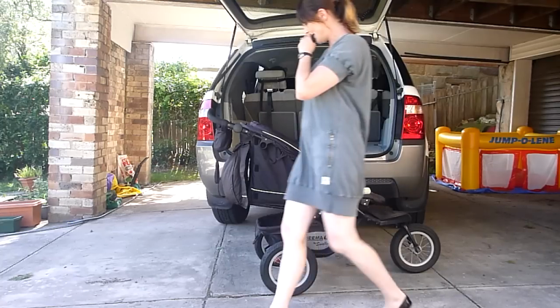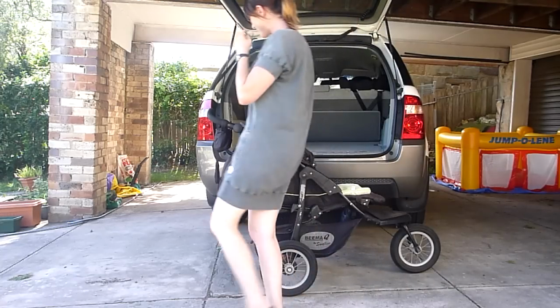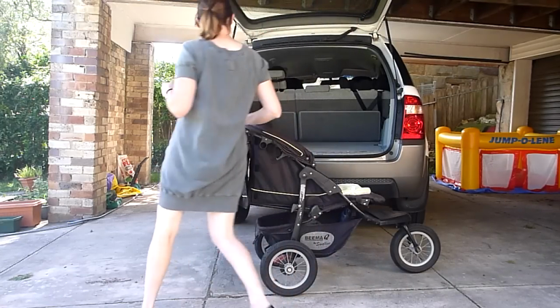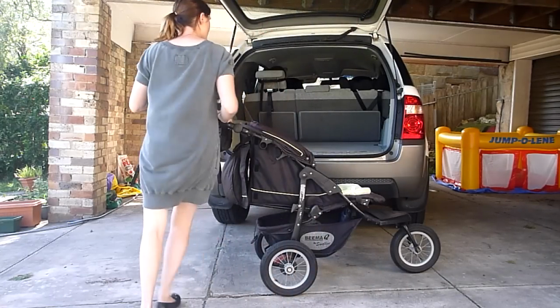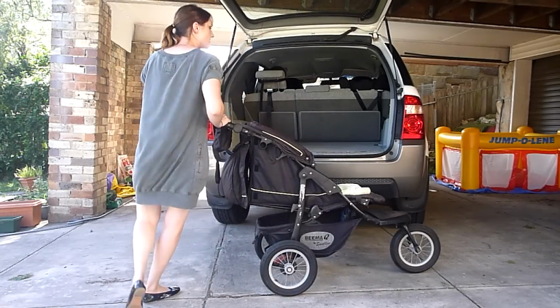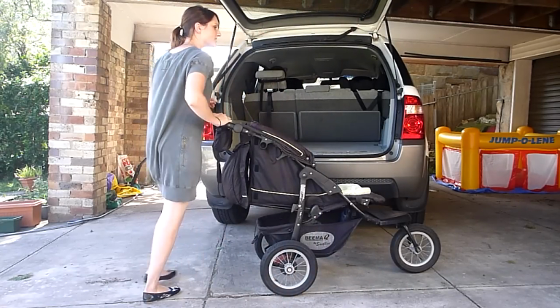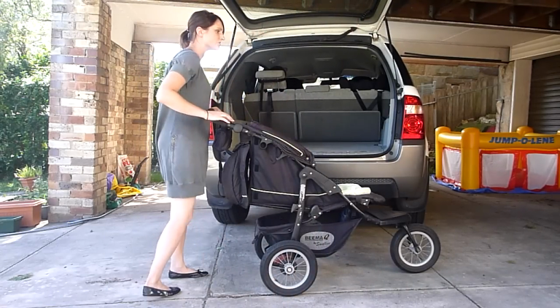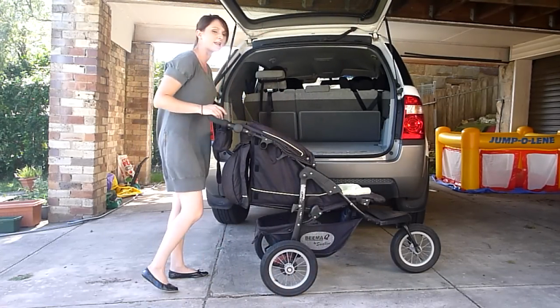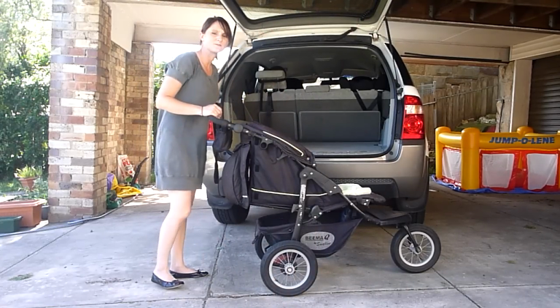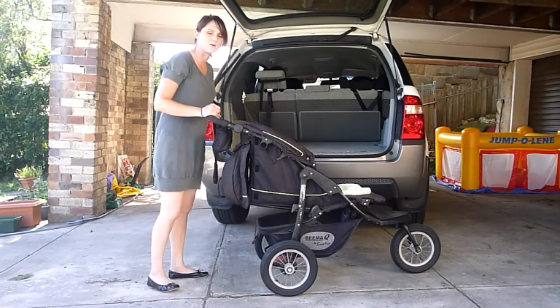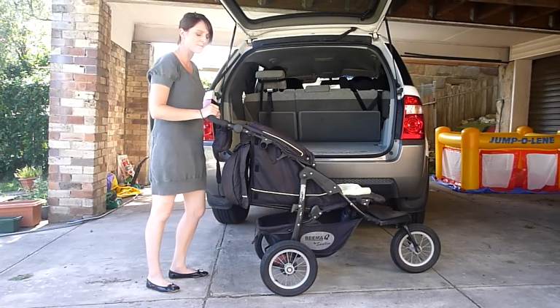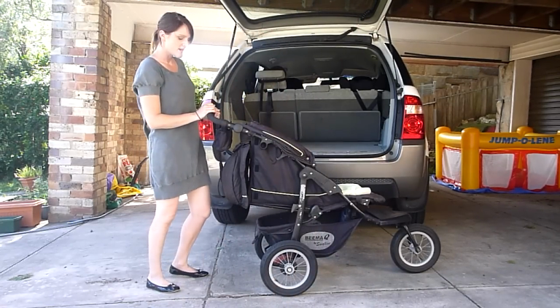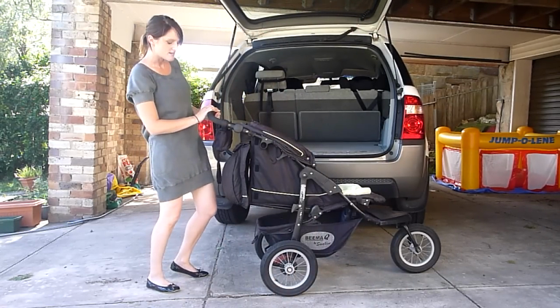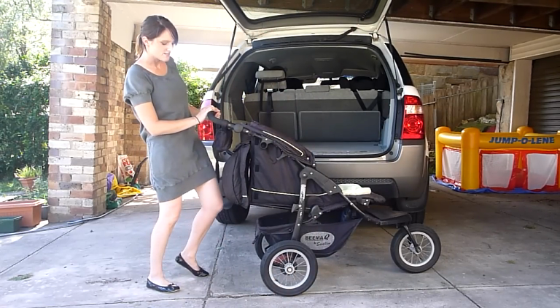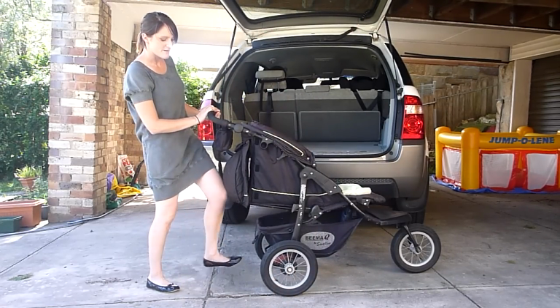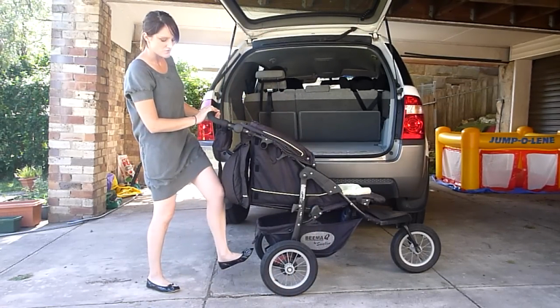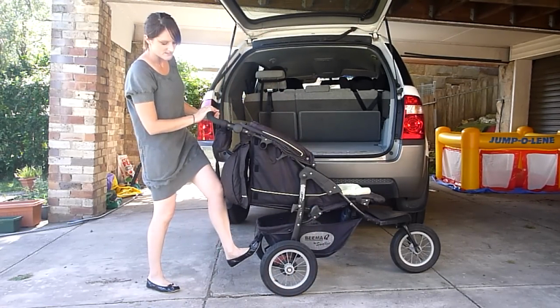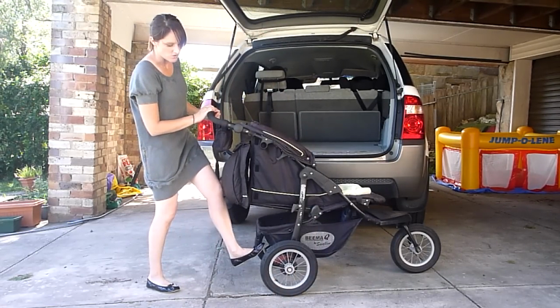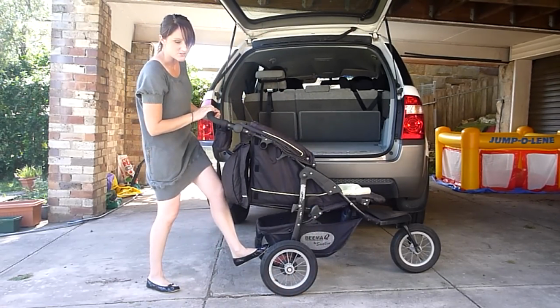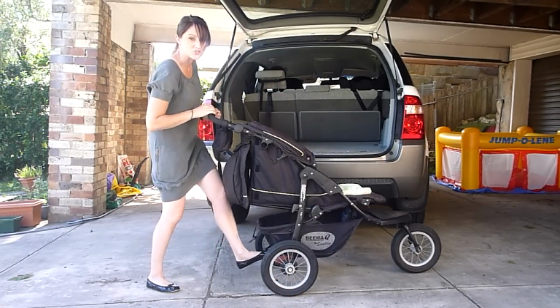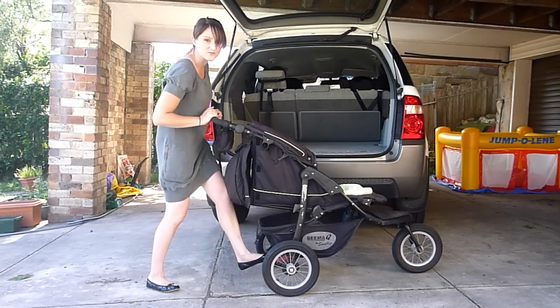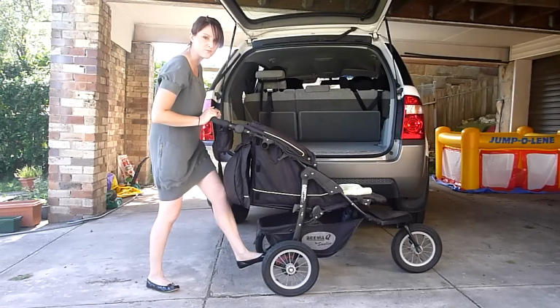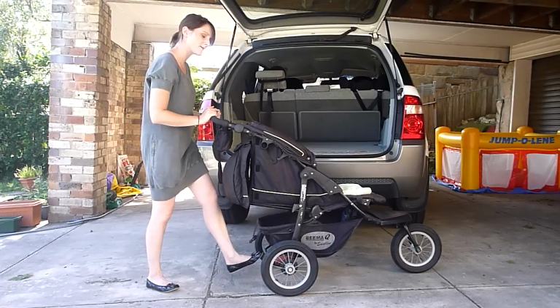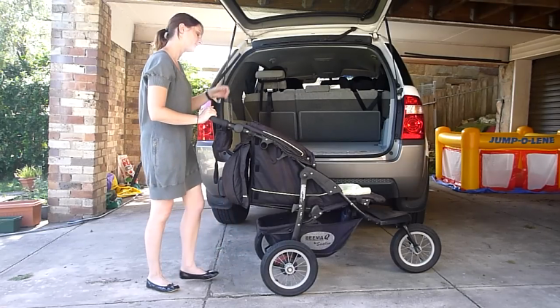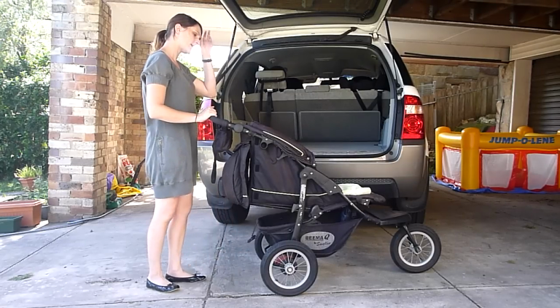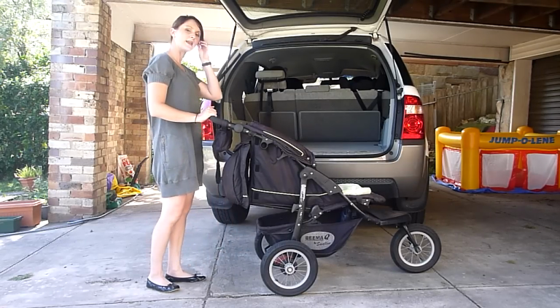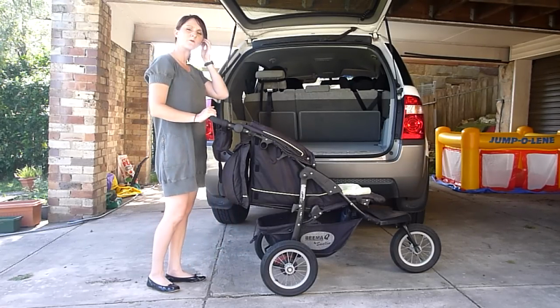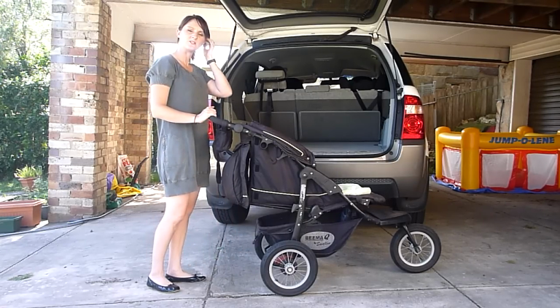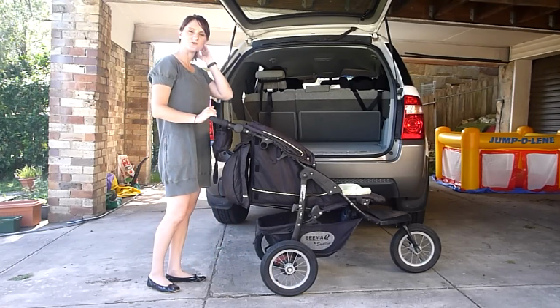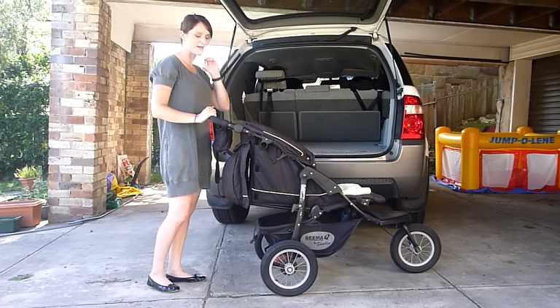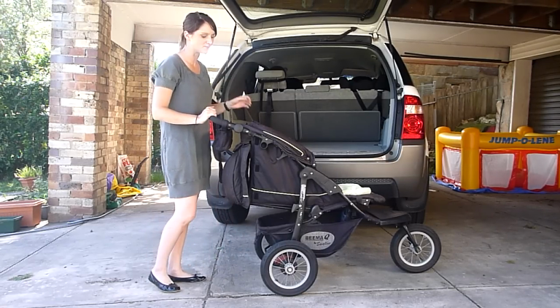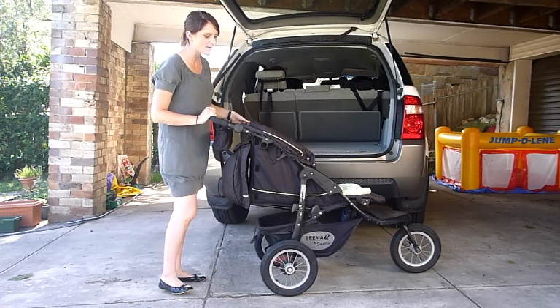The fourth thing that you need to do to collapse the pram is to make sure that it's locked — just use the foot brake. Now we're ready to collapse the pram.